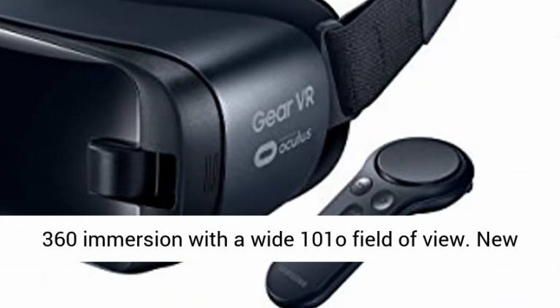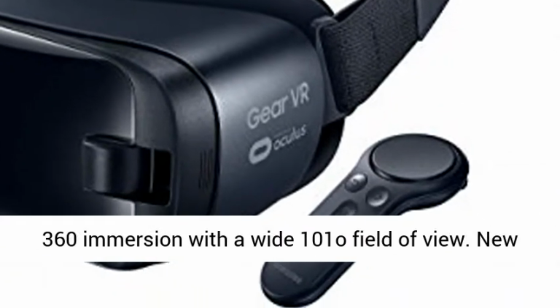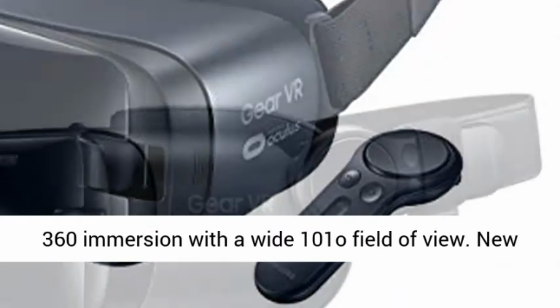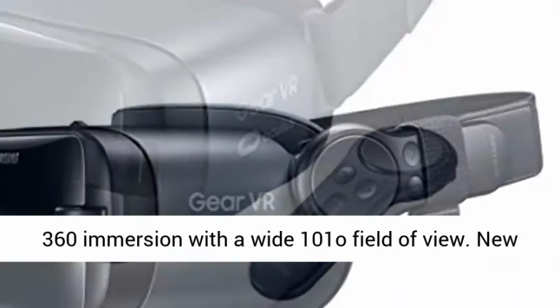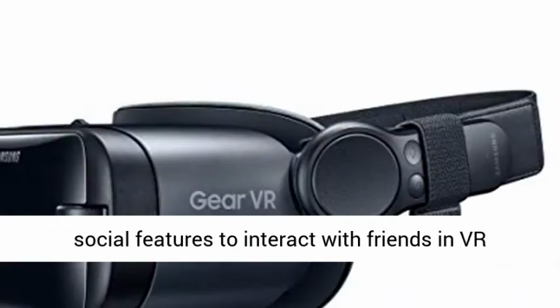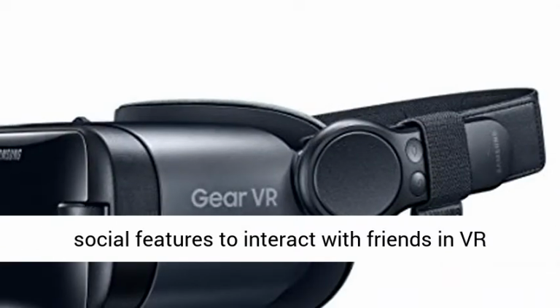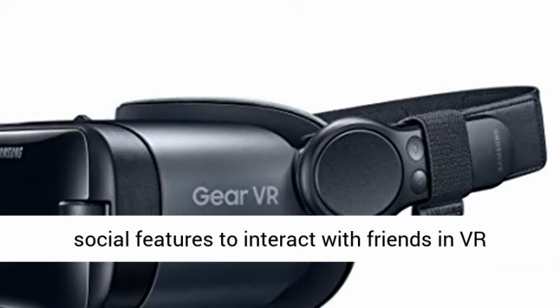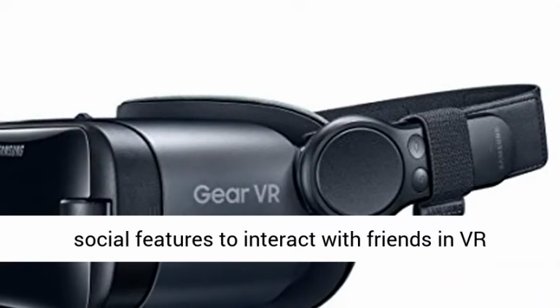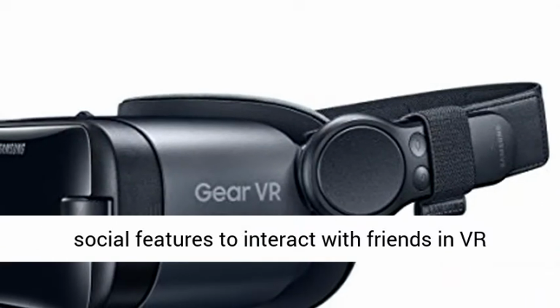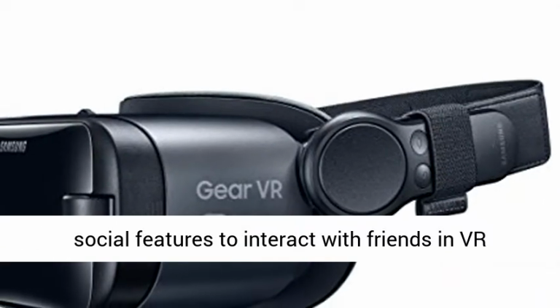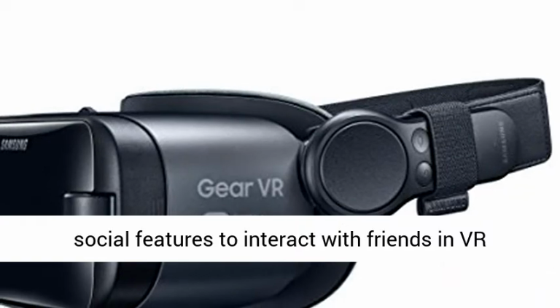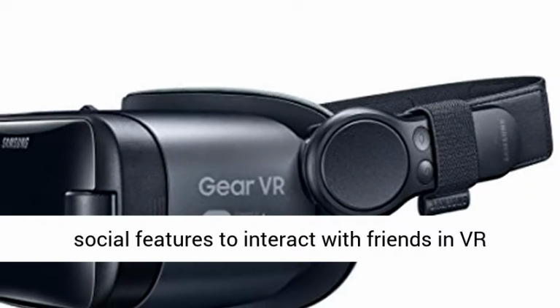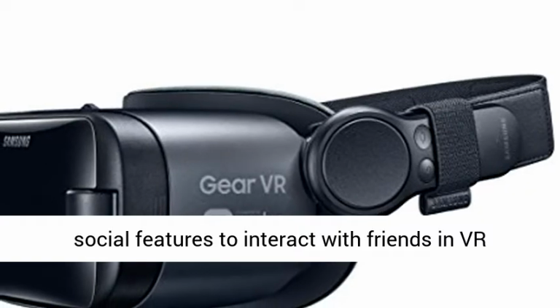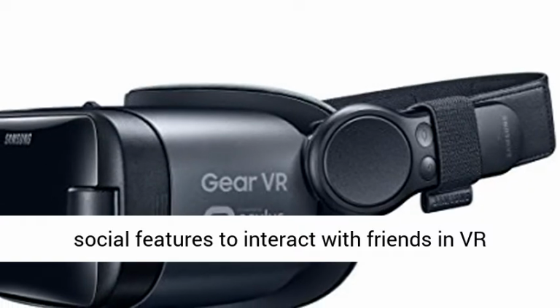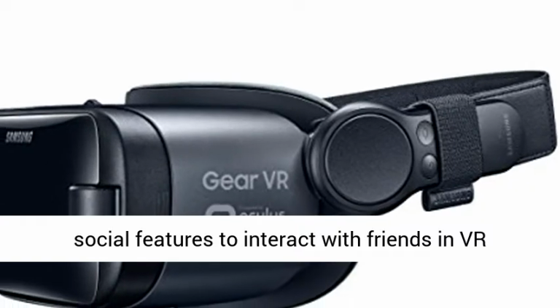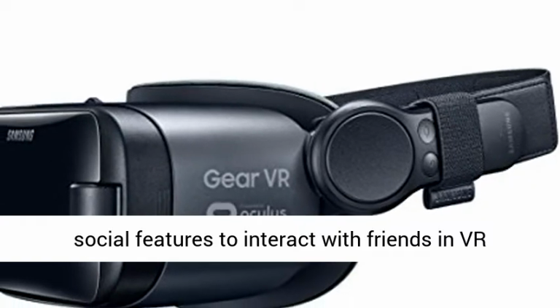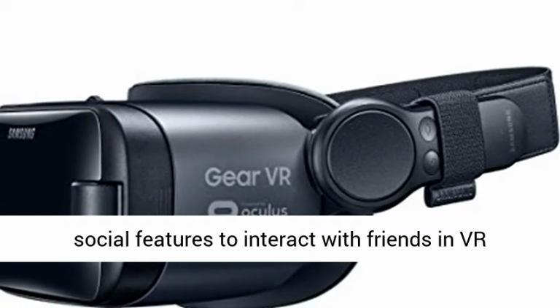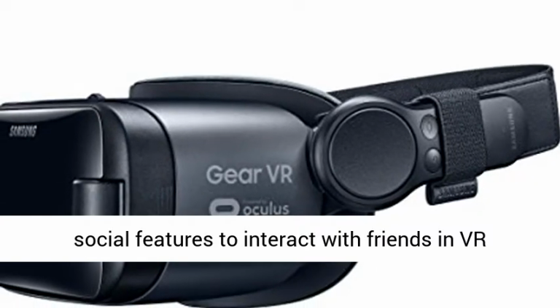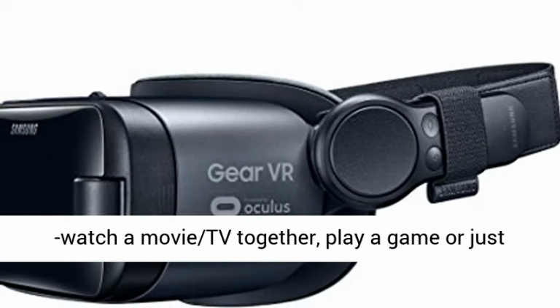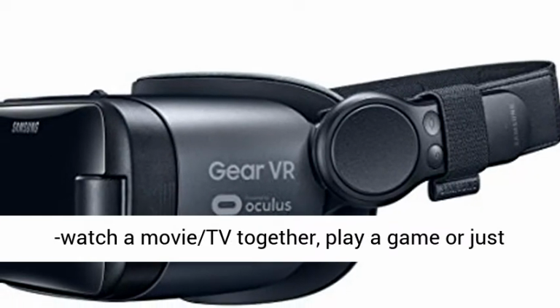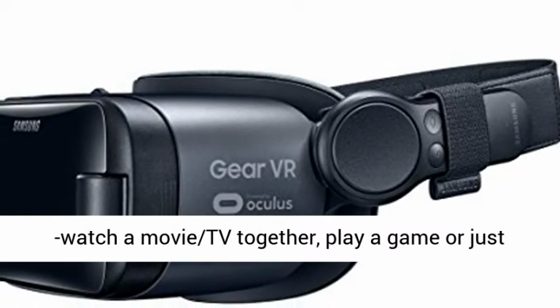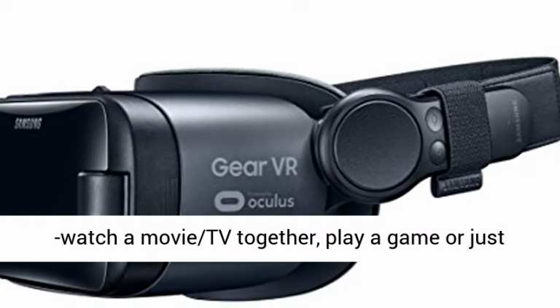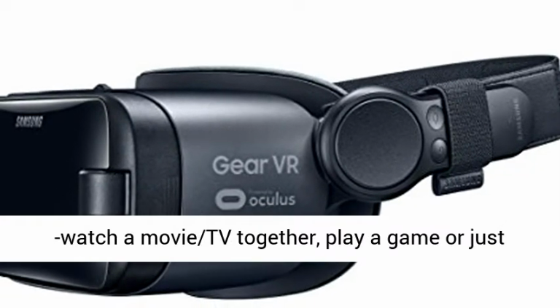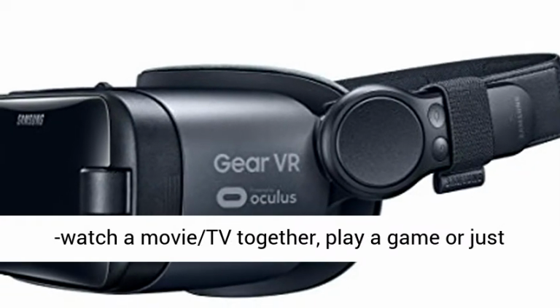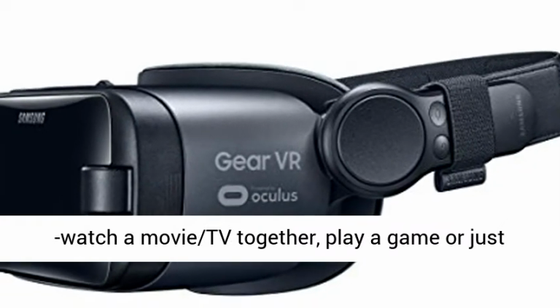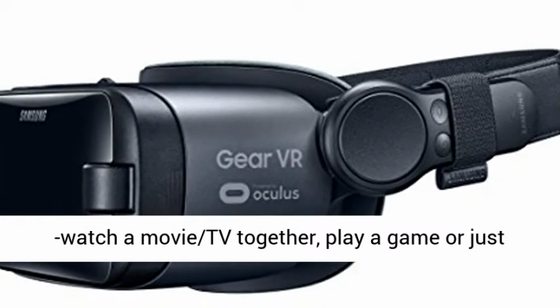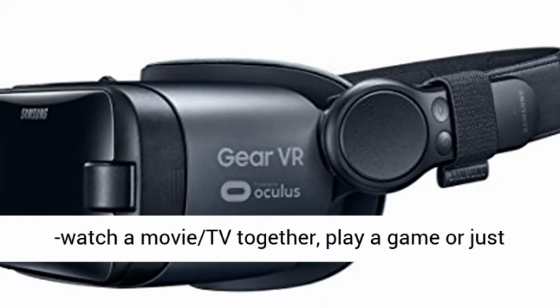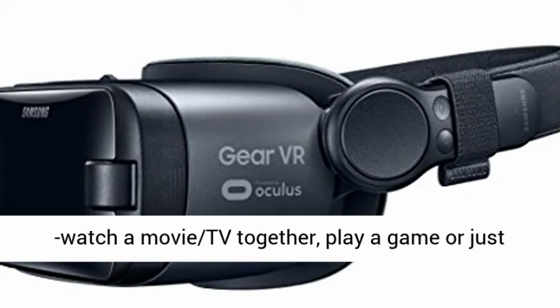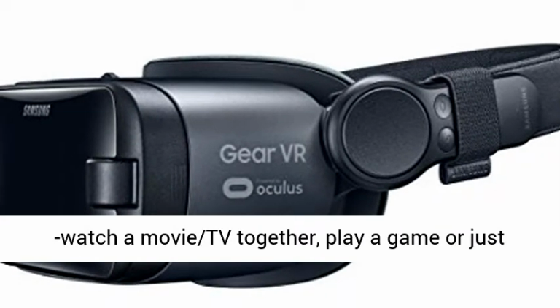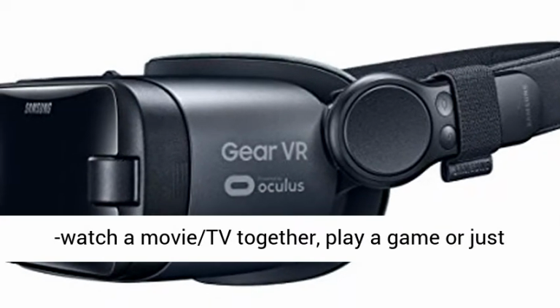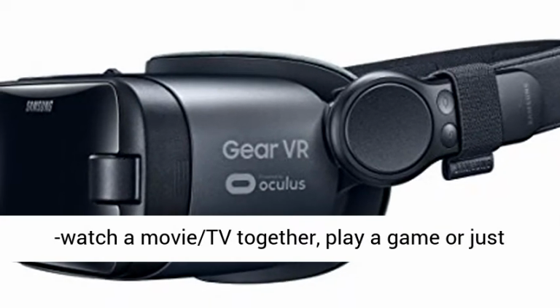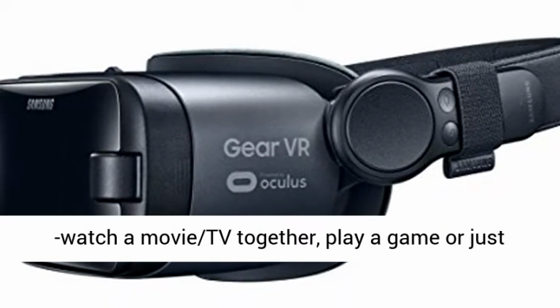New social features to interact with friends in VR — watch a movie or TV together, play a game, or just chat in a virtual world.